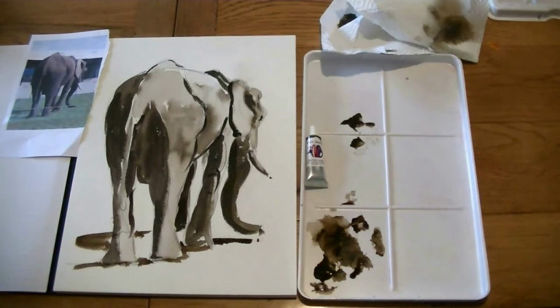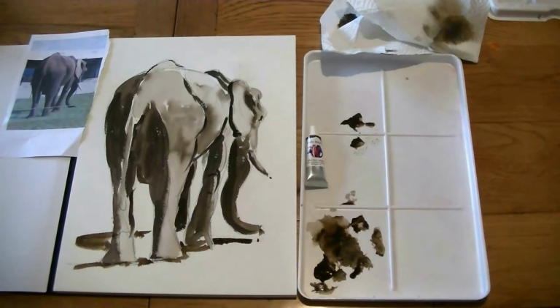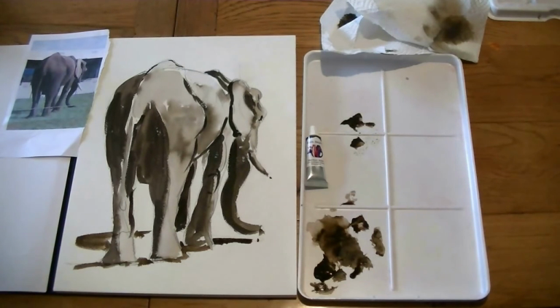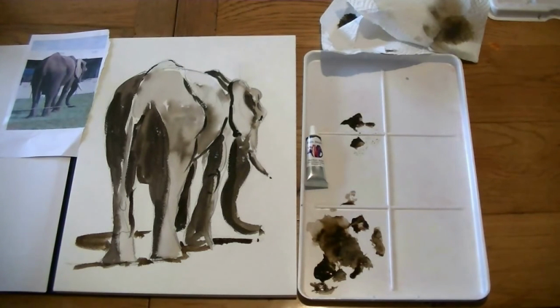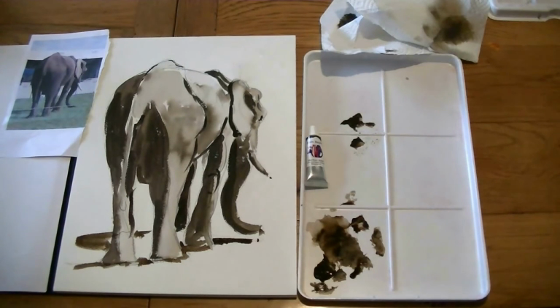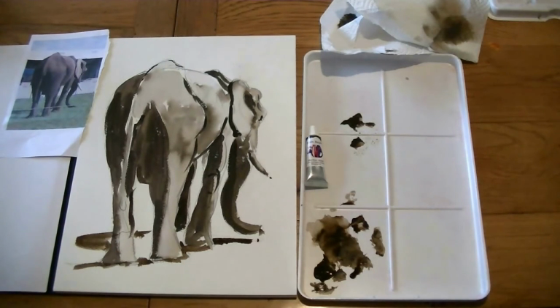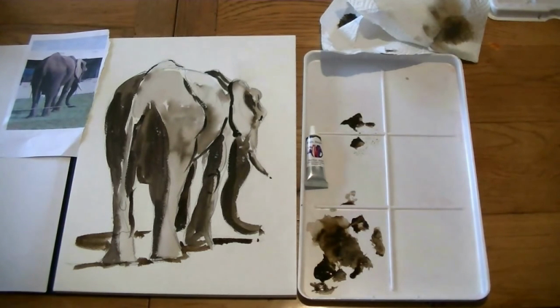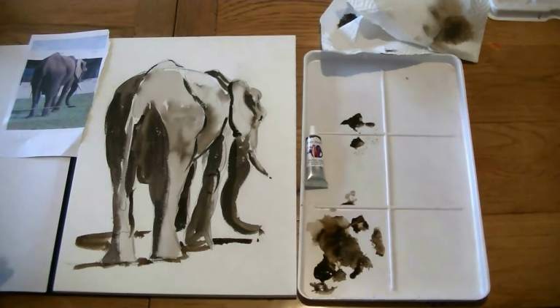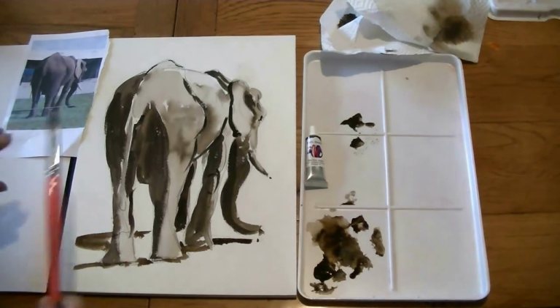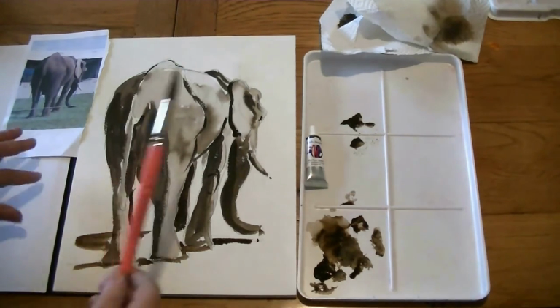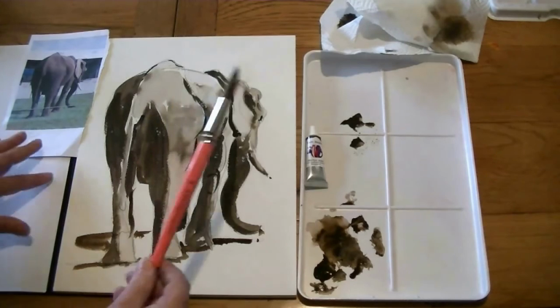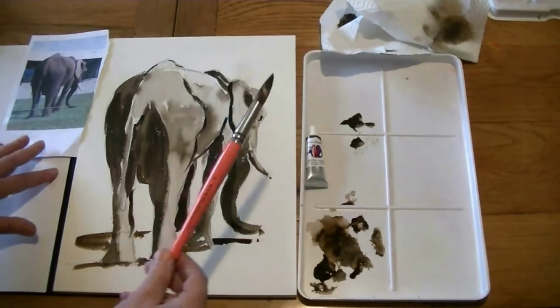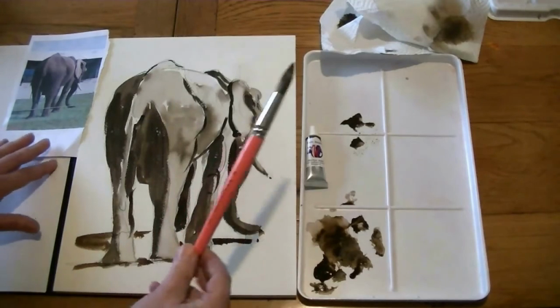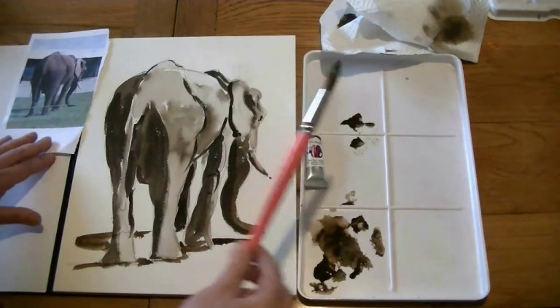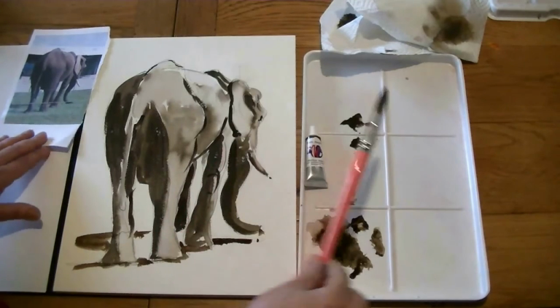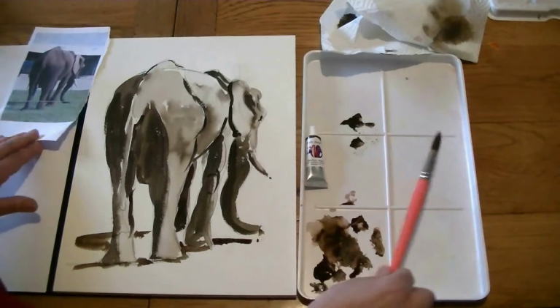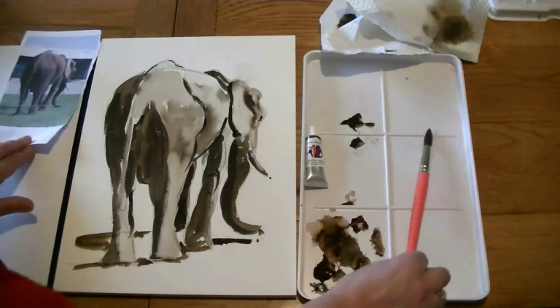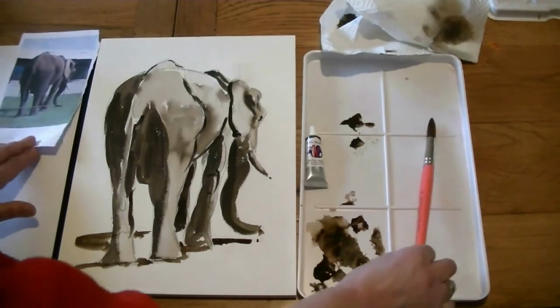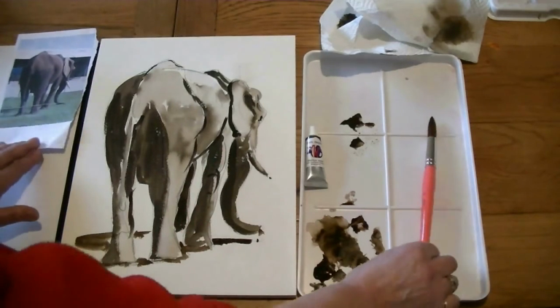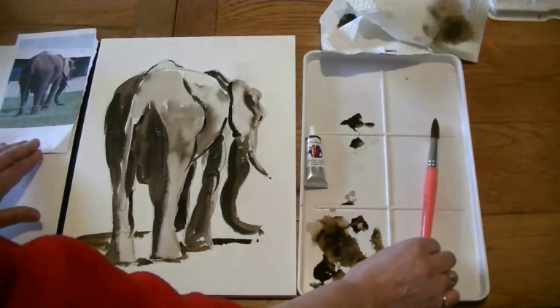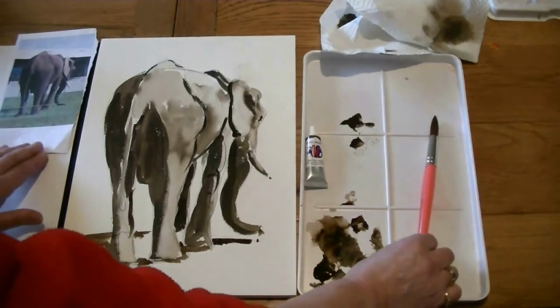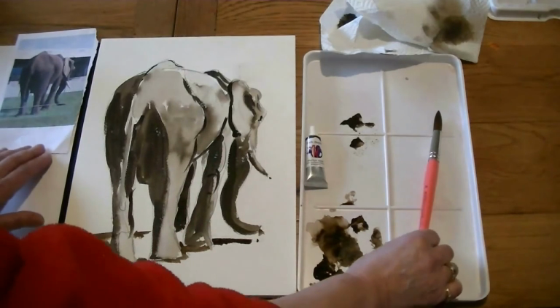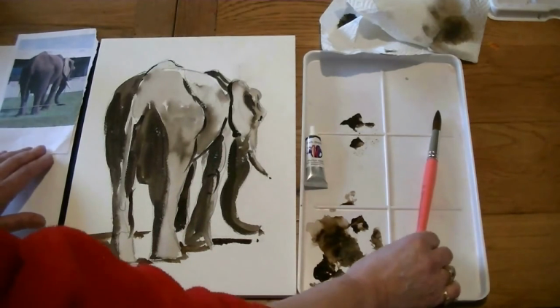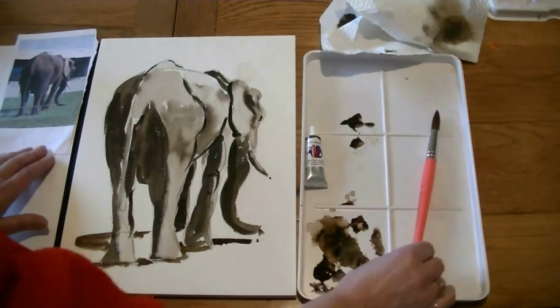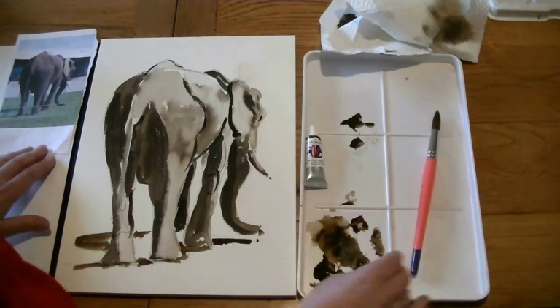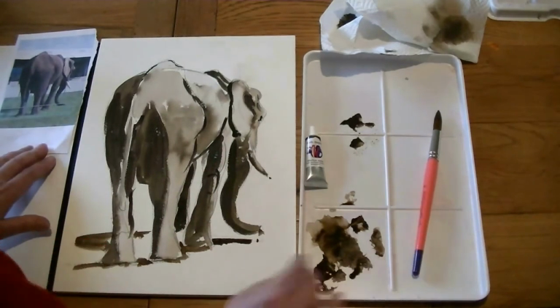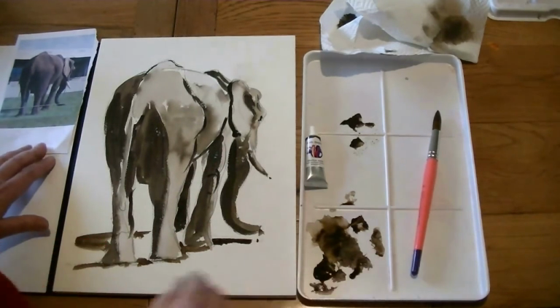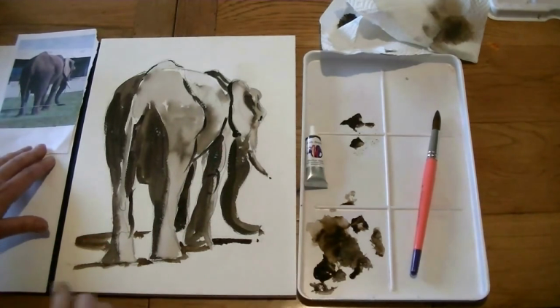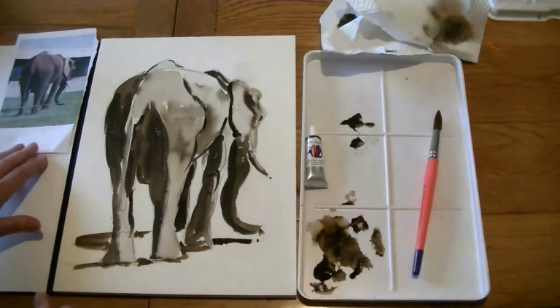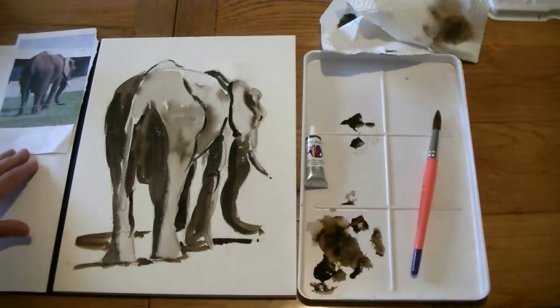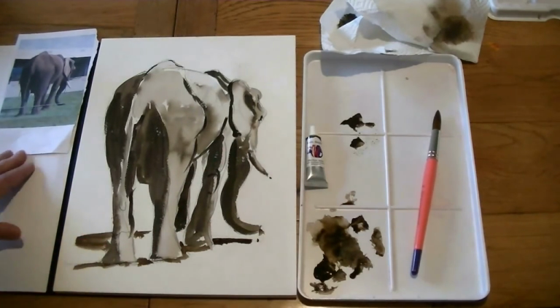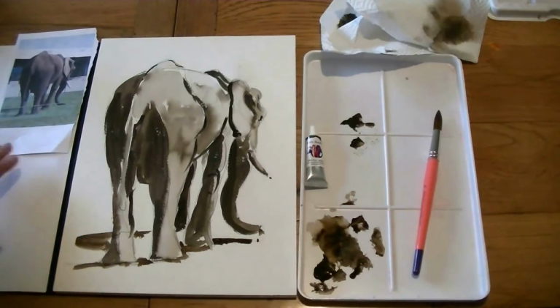There we go — an elephant painted in one colour in Rich Sepia. And he really does look rich.